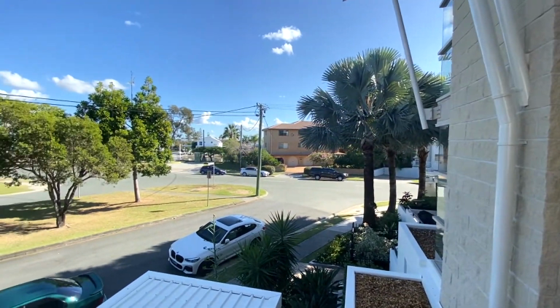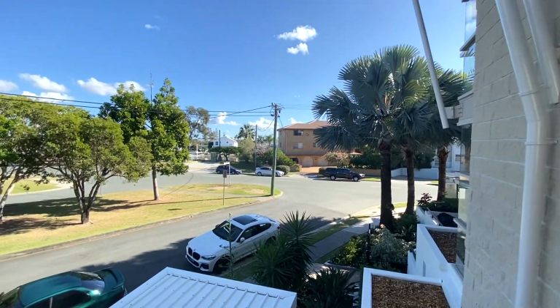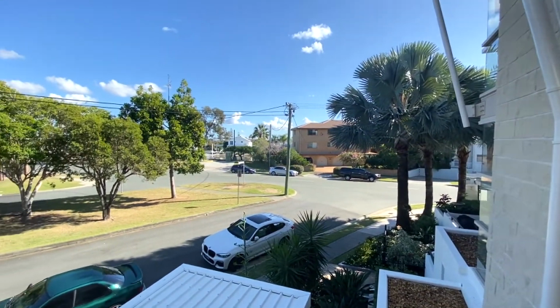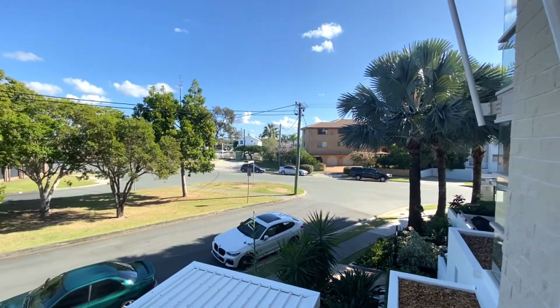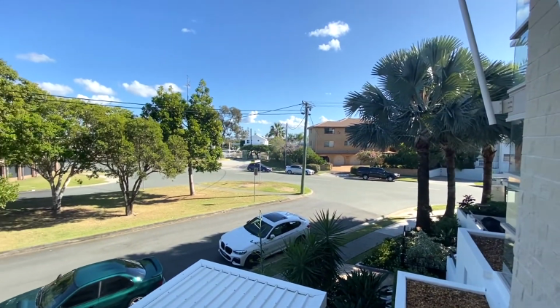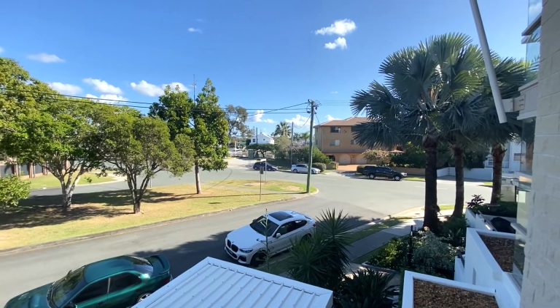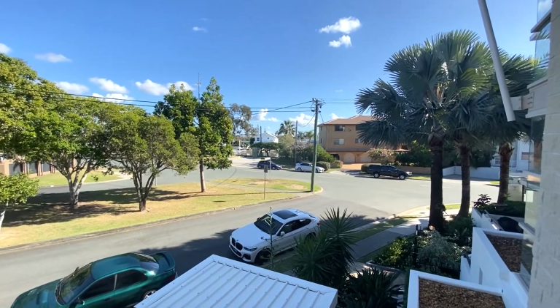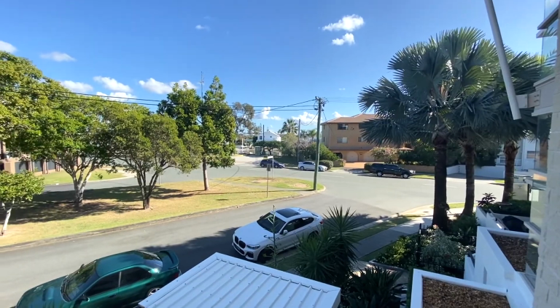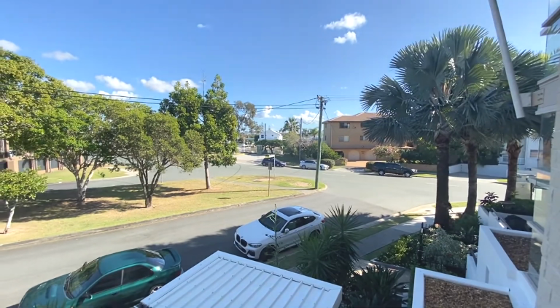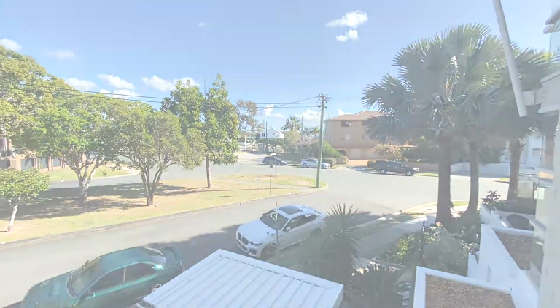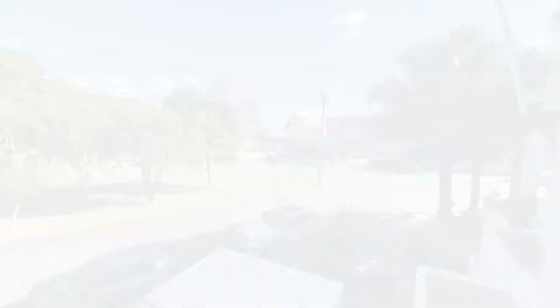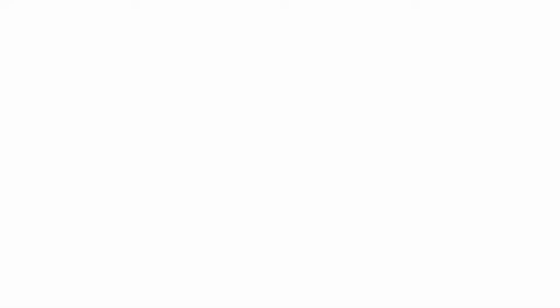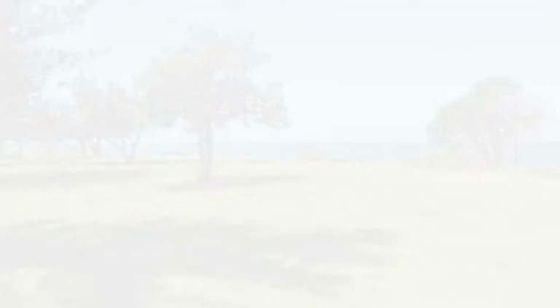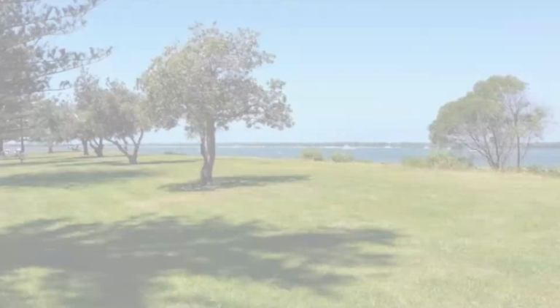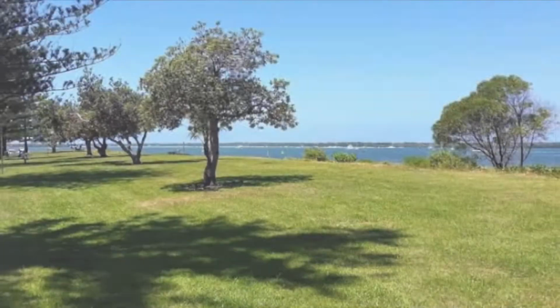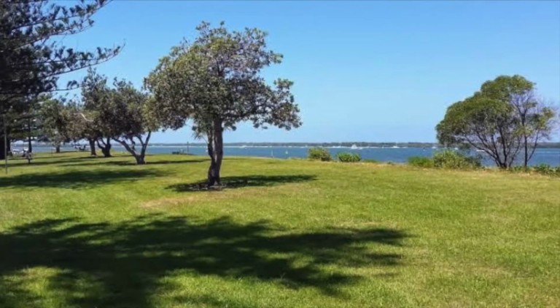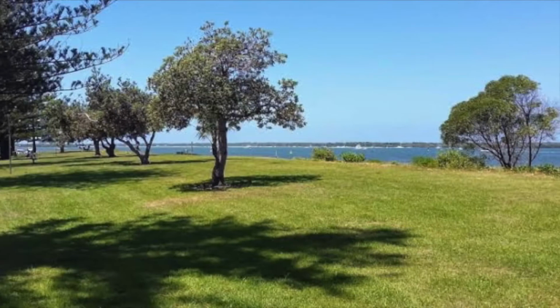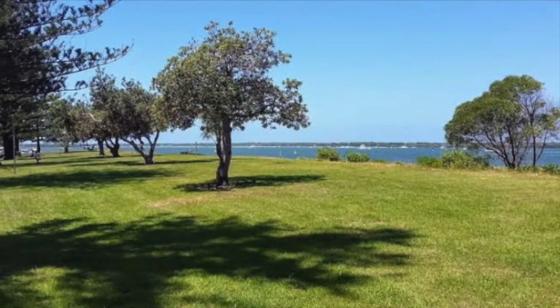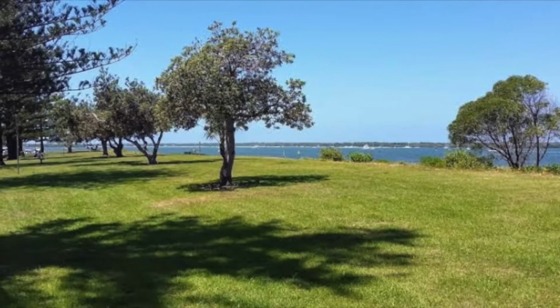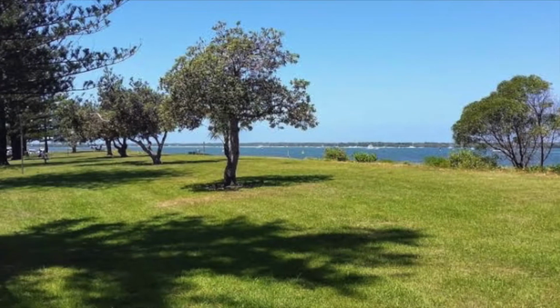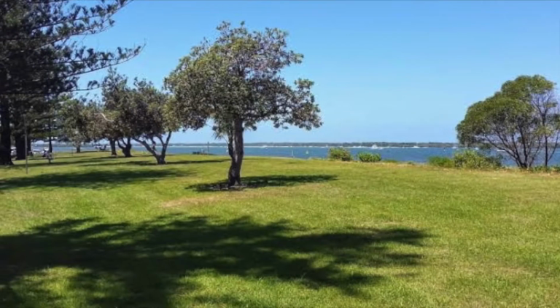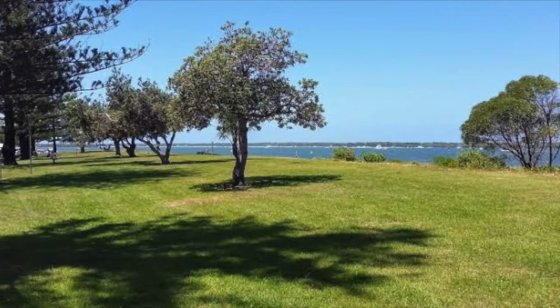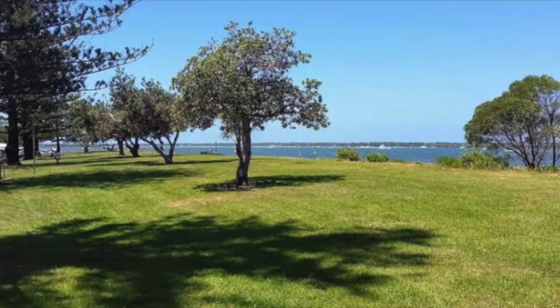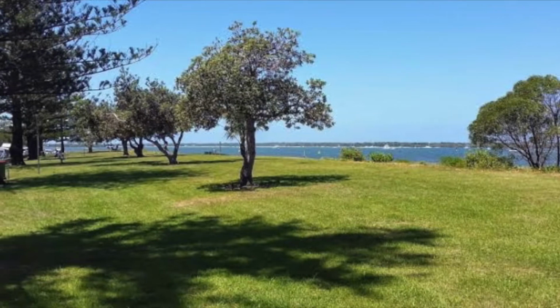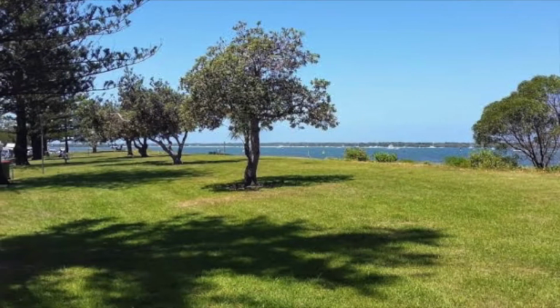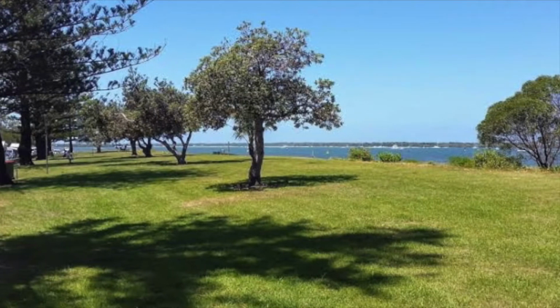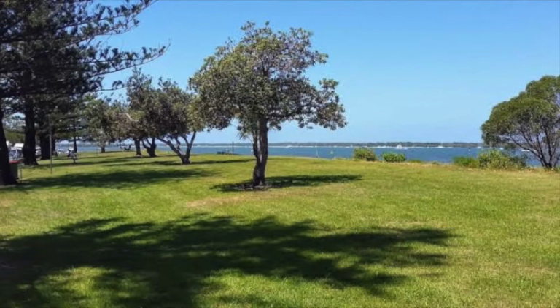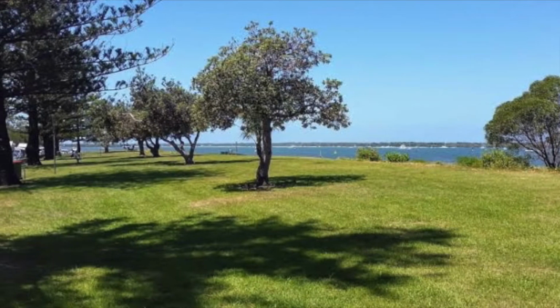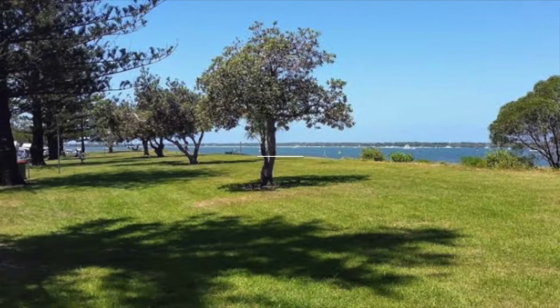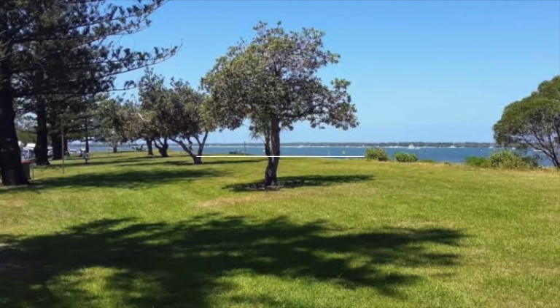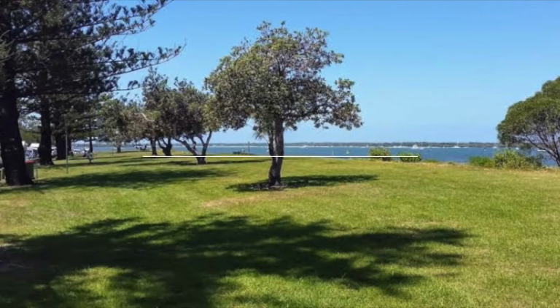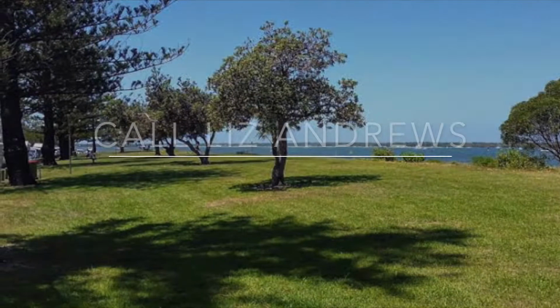Only metres away from the broadwater, transport and local shops, you are in a fantastic location.